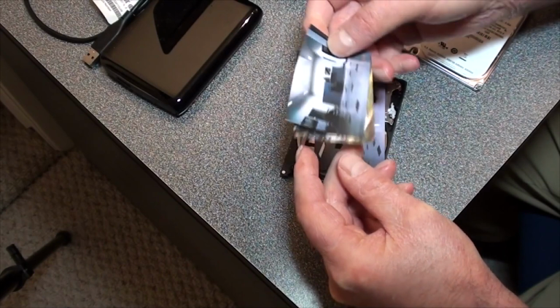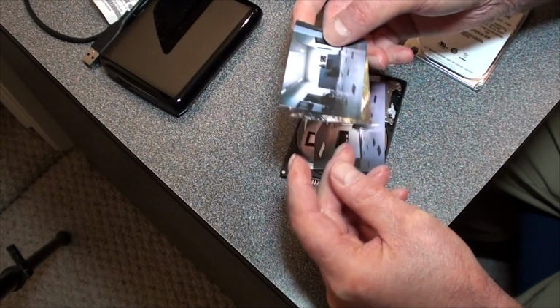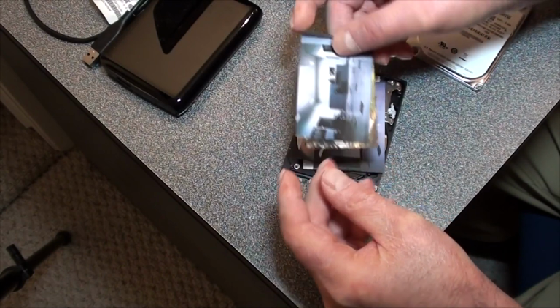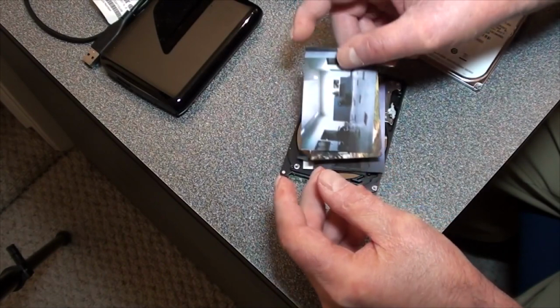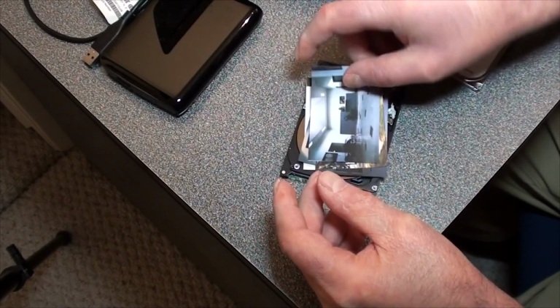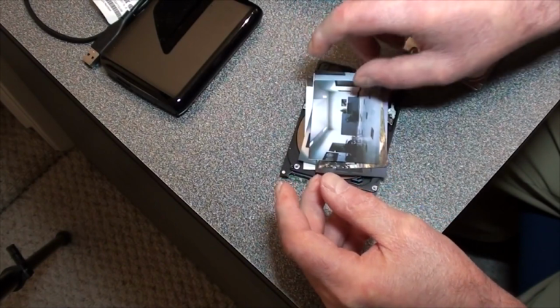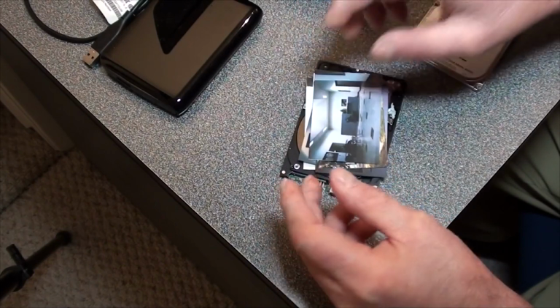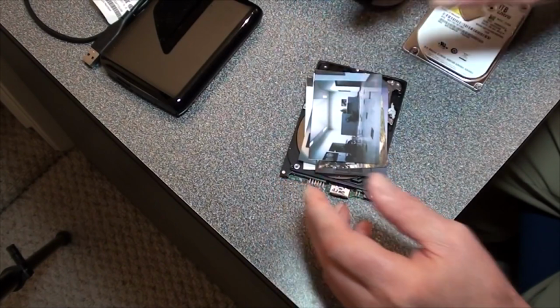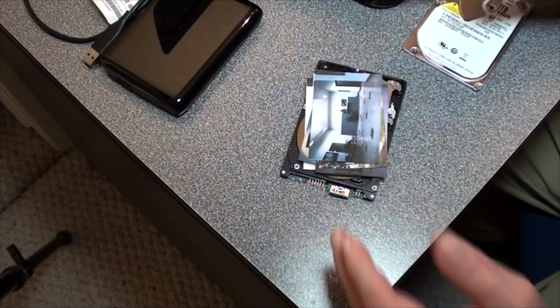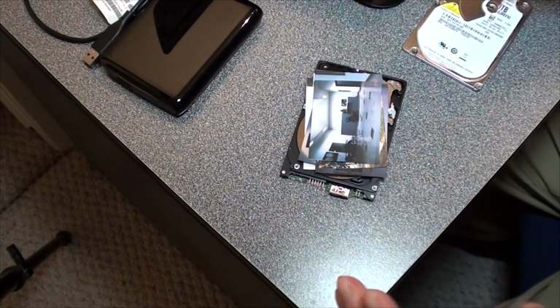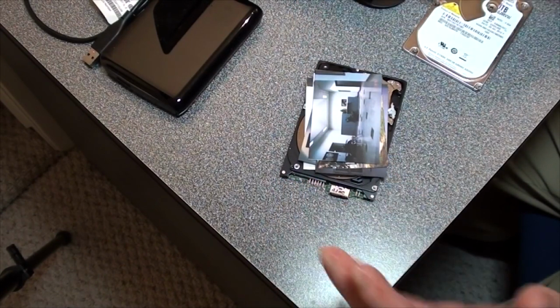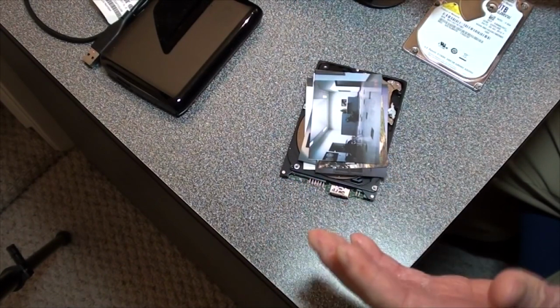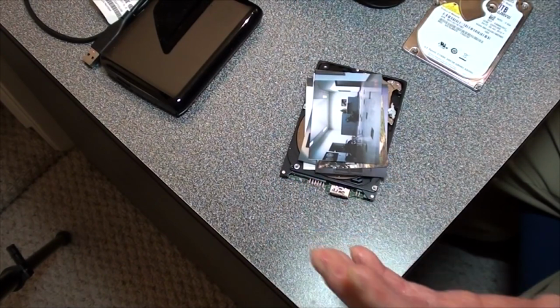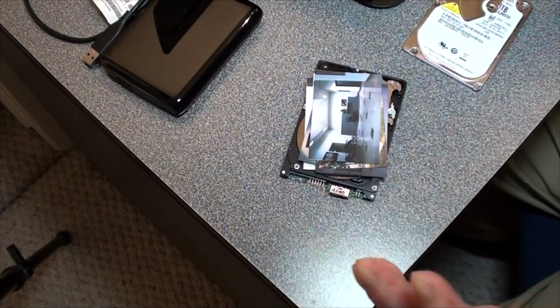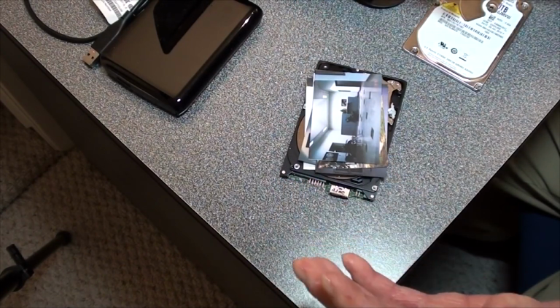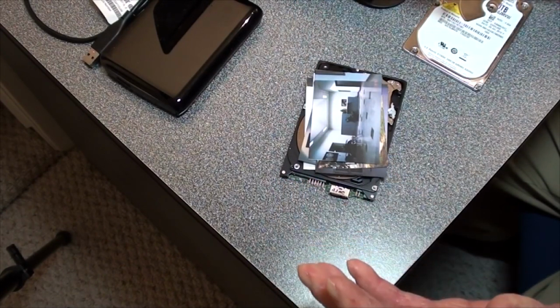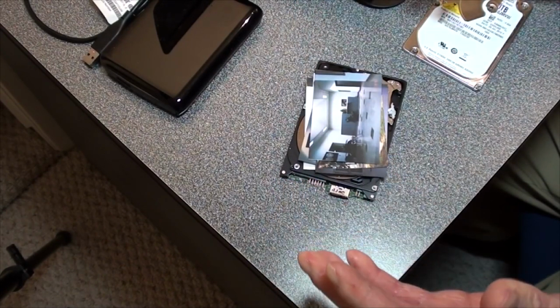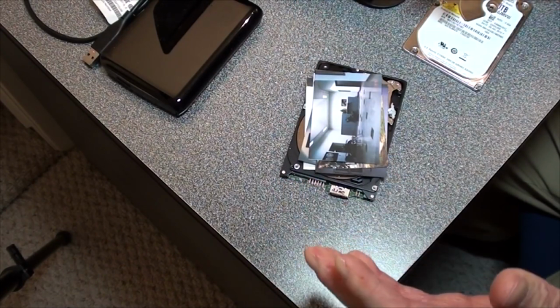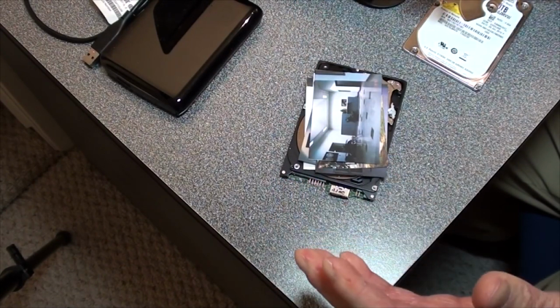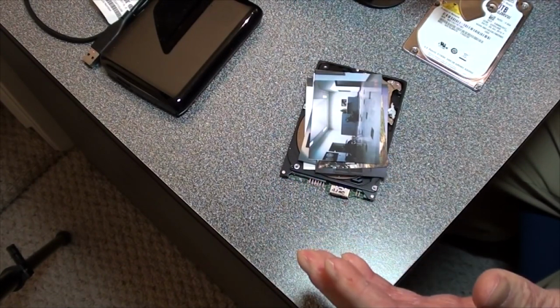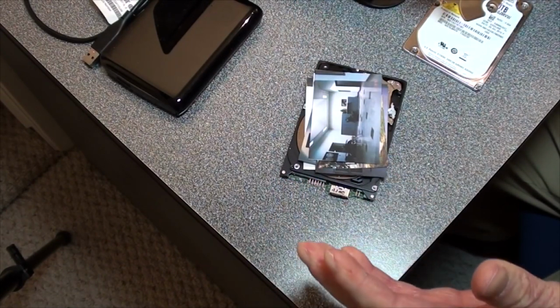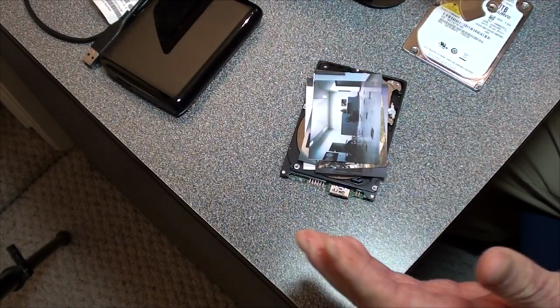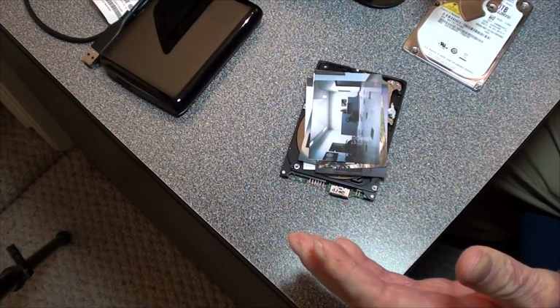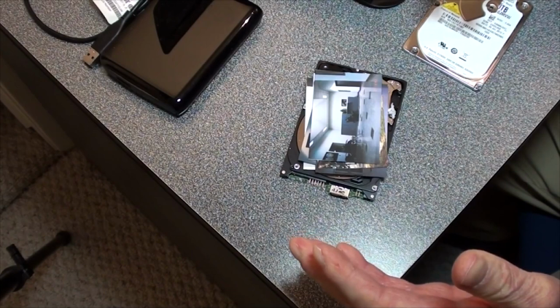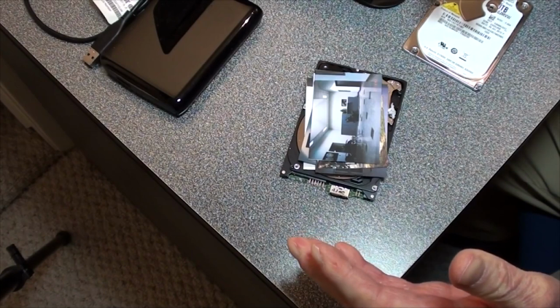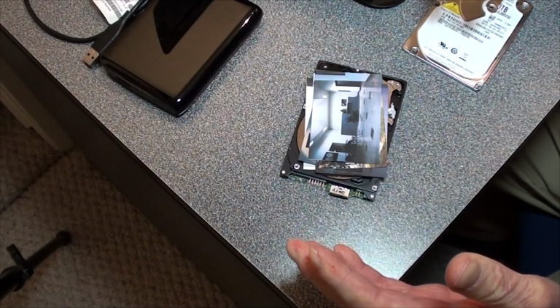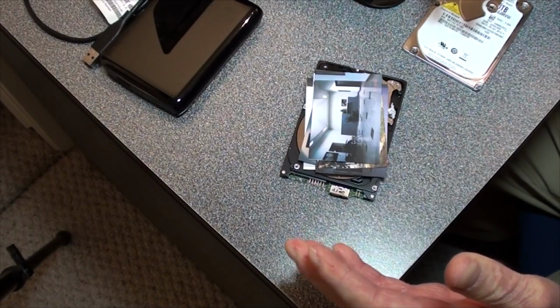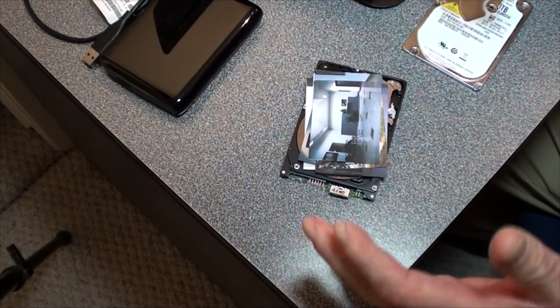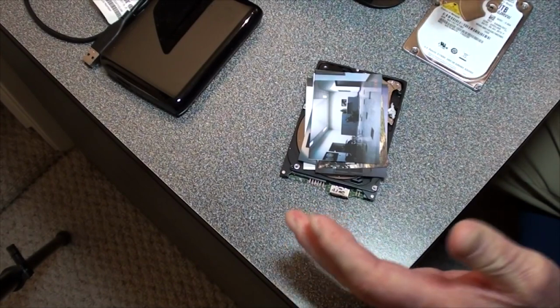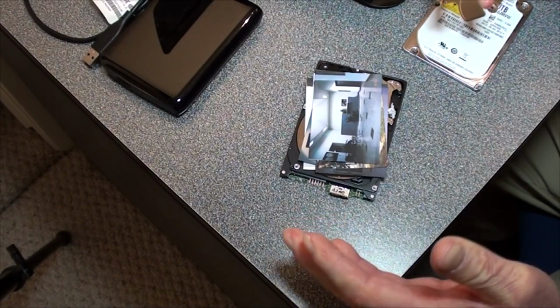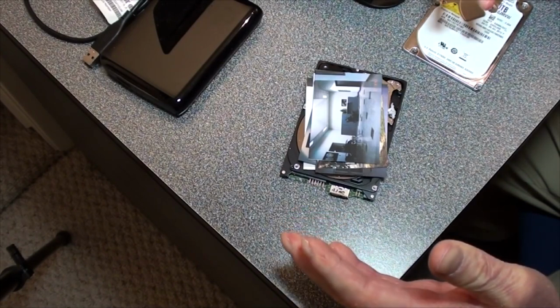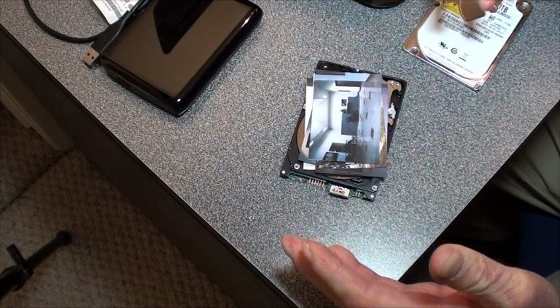Anyways, that is my method of recovering photos off a dead hard drive.